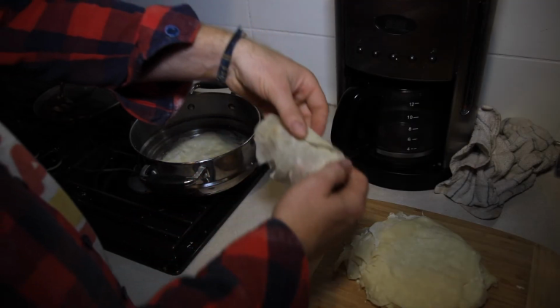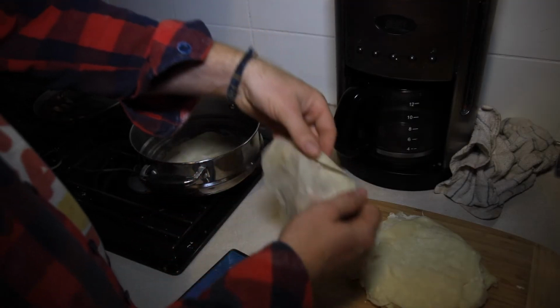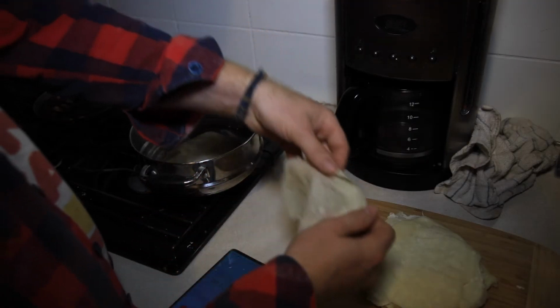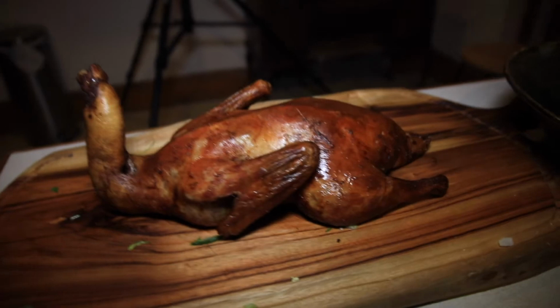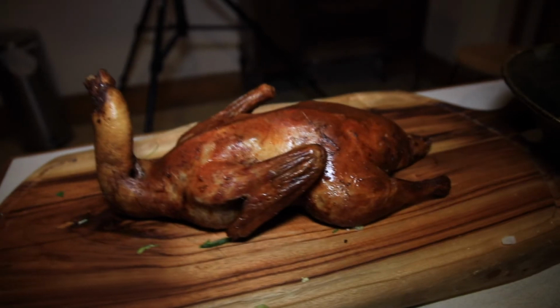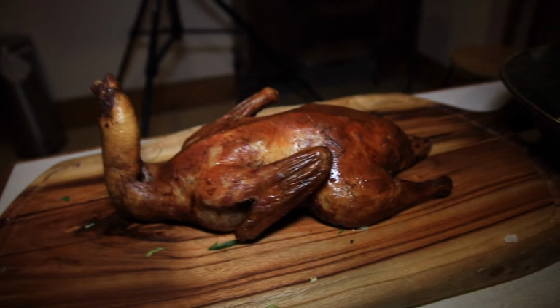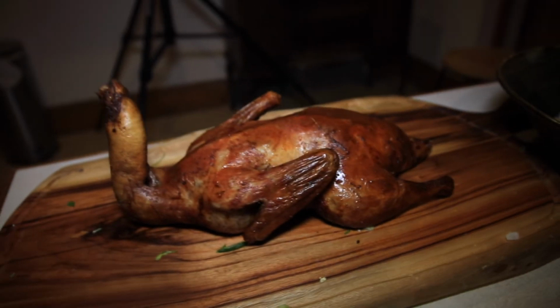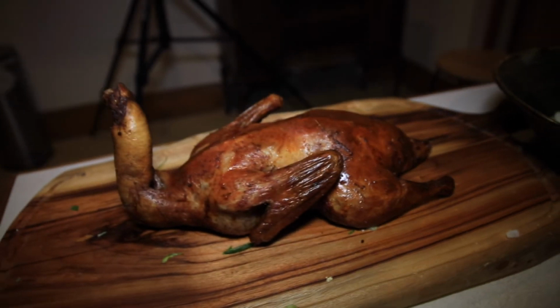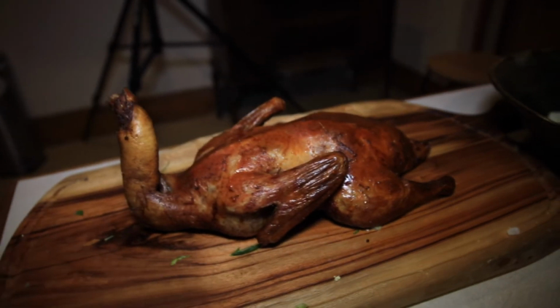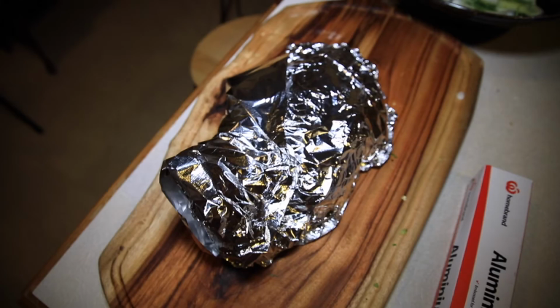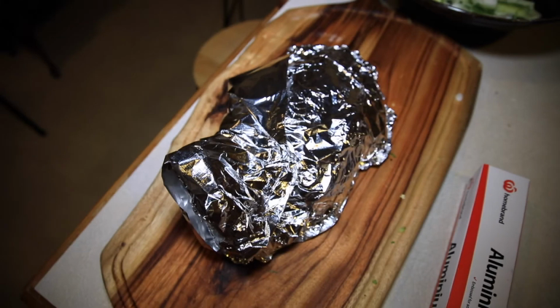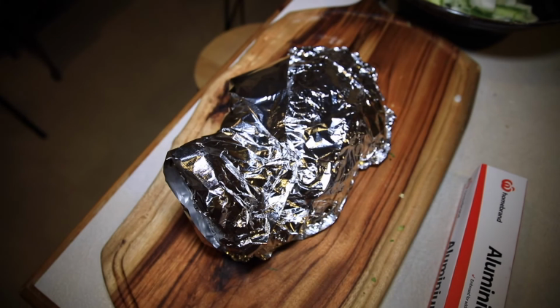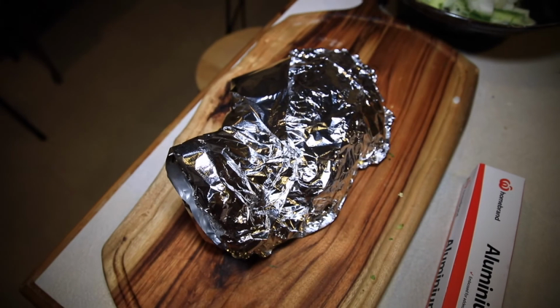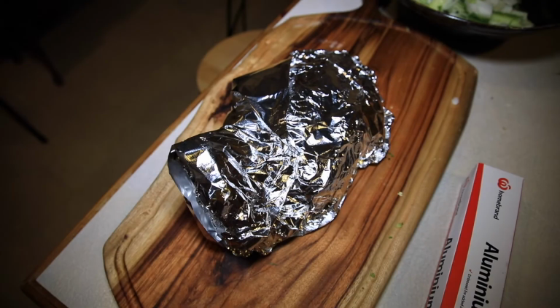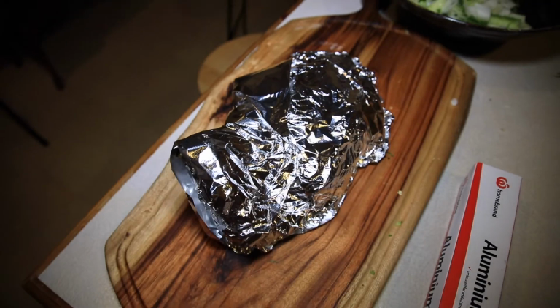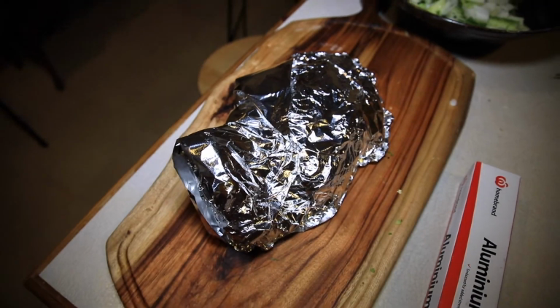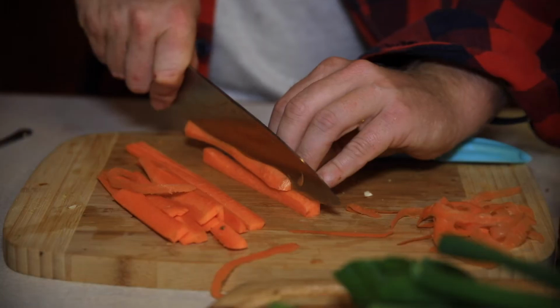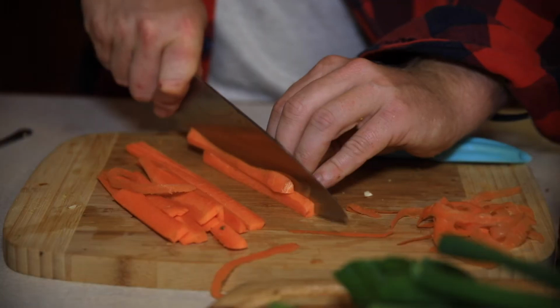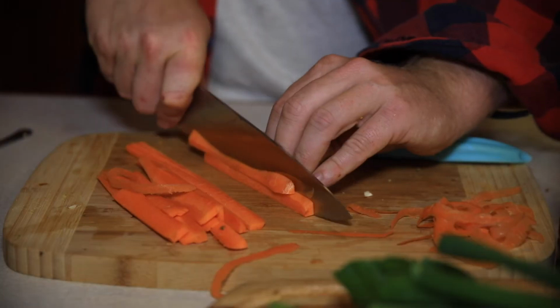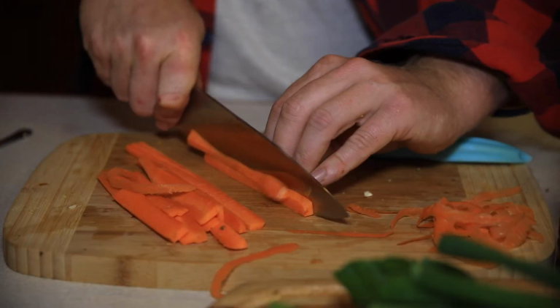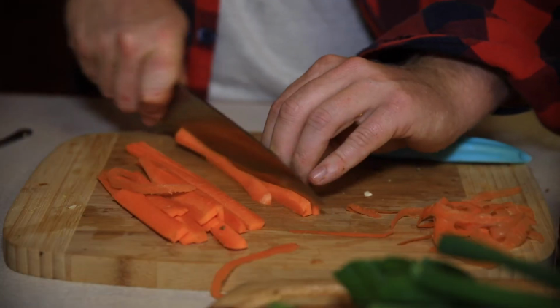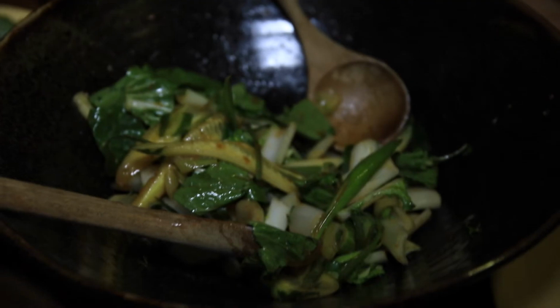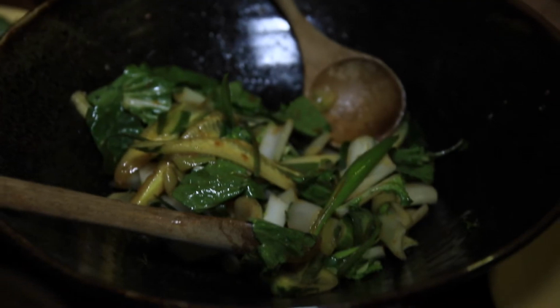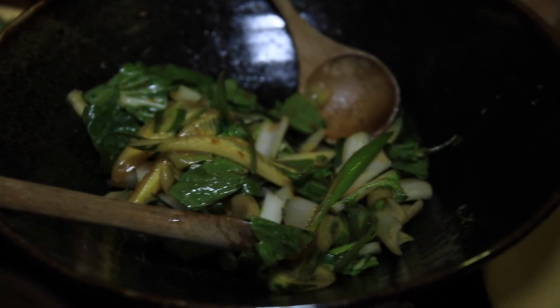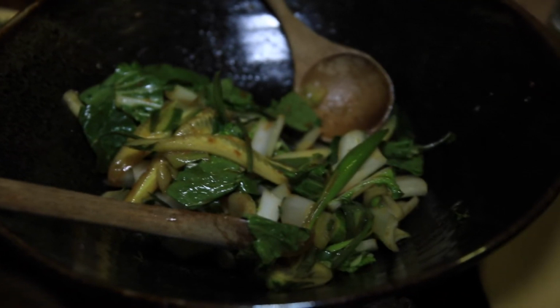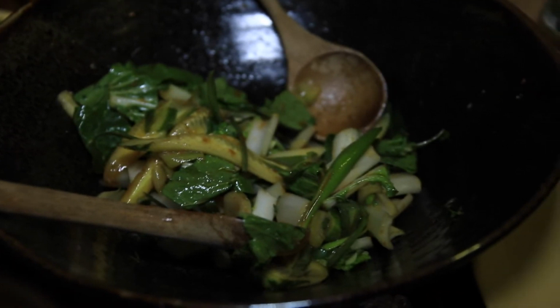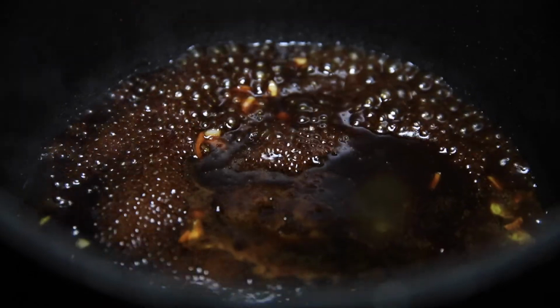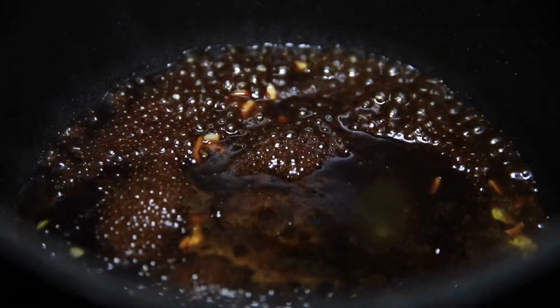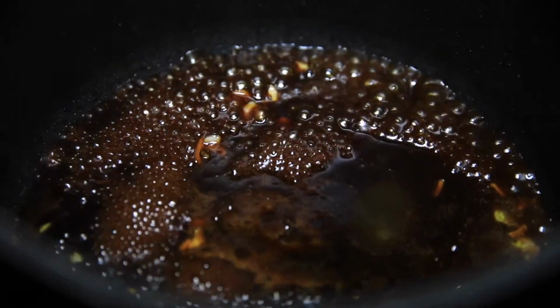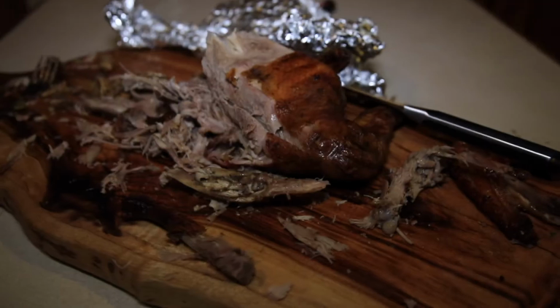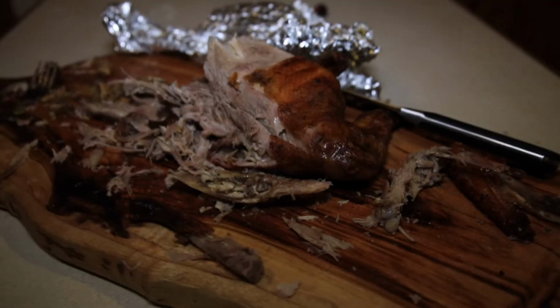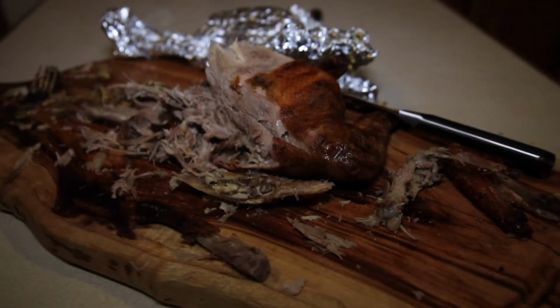Once cooked, rest for 15 minutes. Serve with carrots, greens and dipping sauce. Delicious.